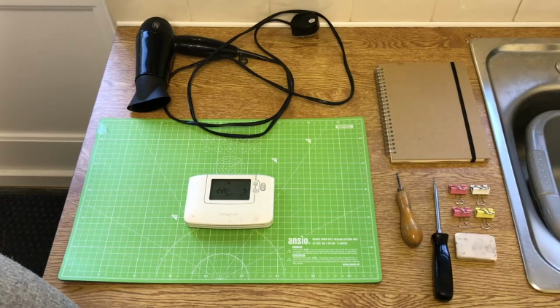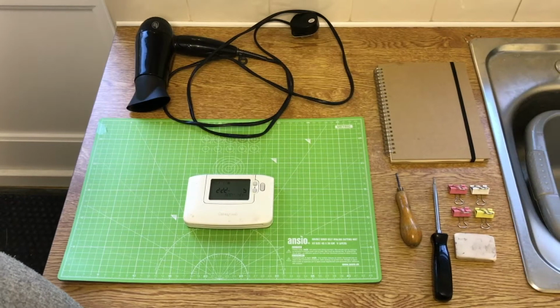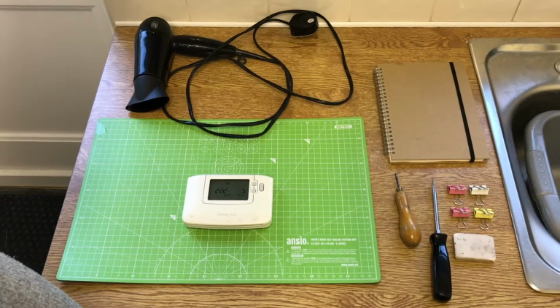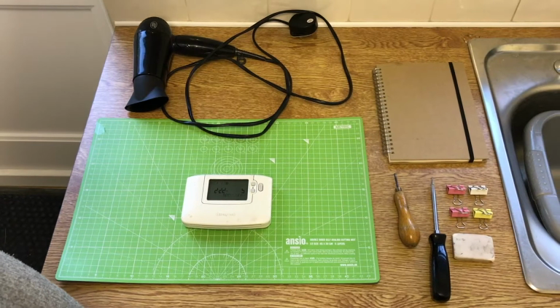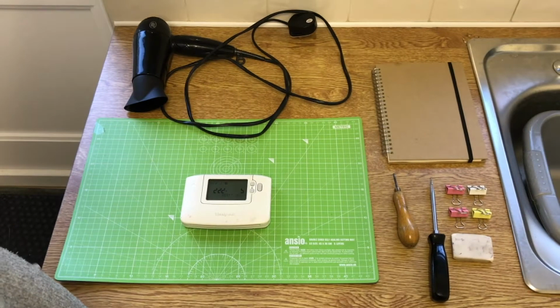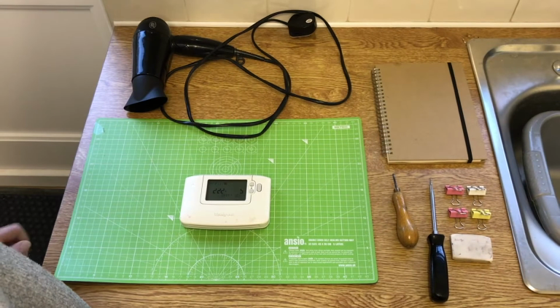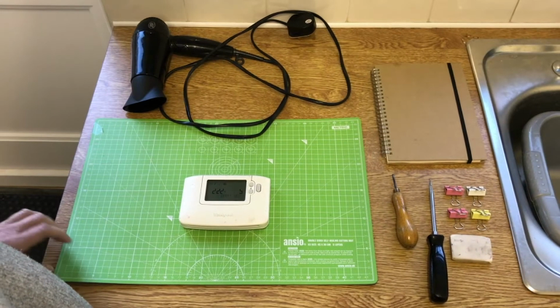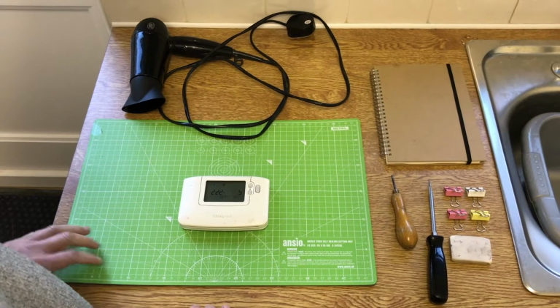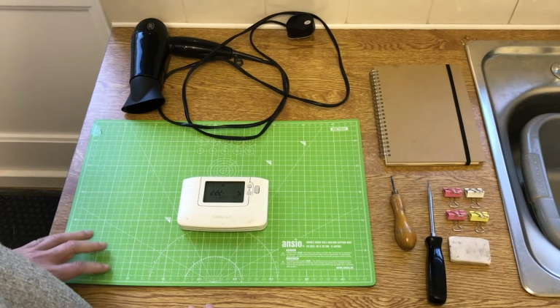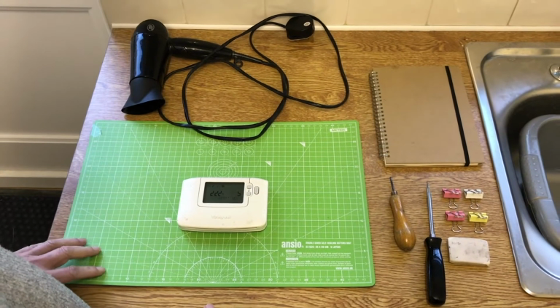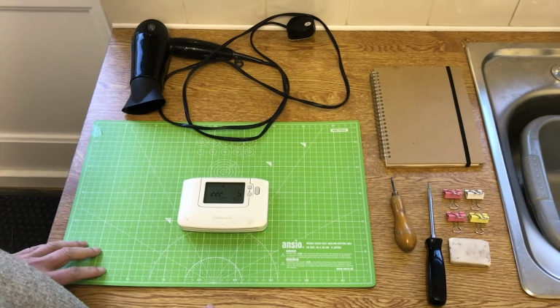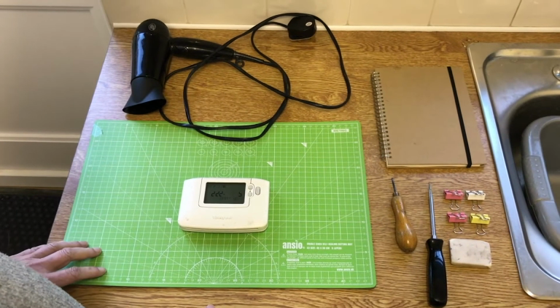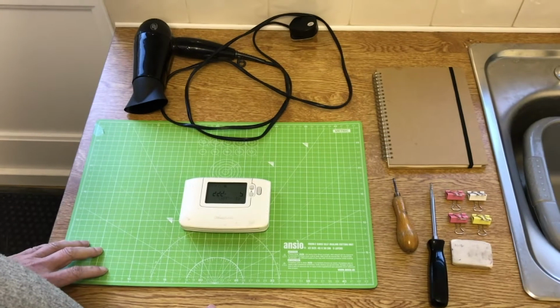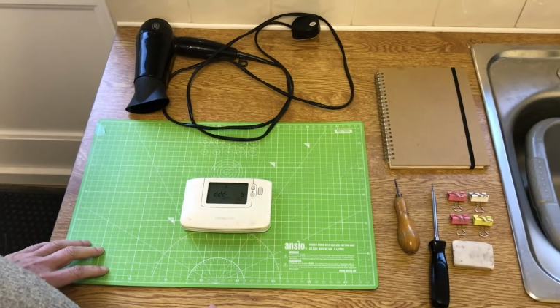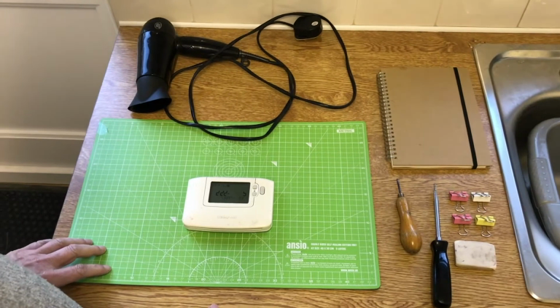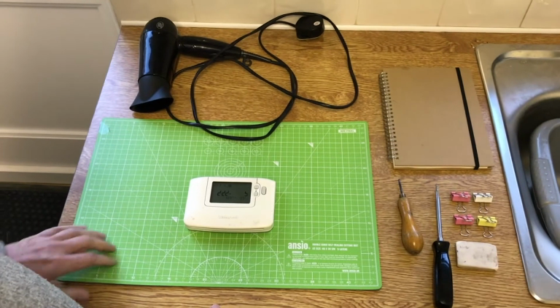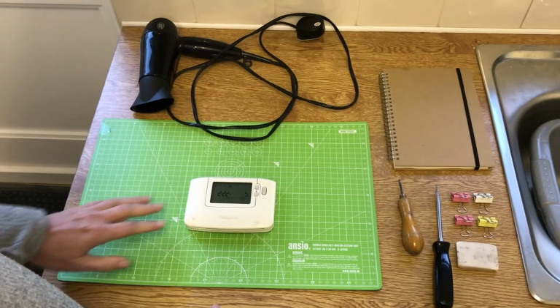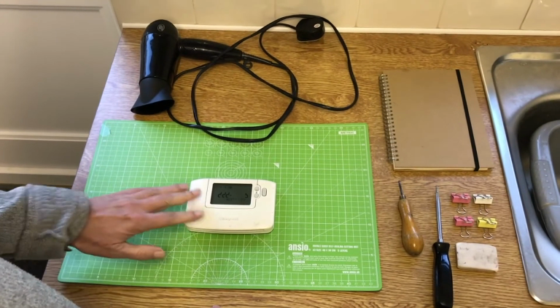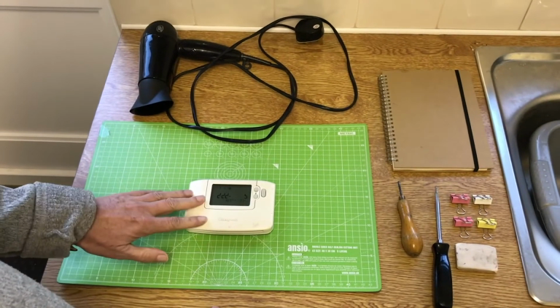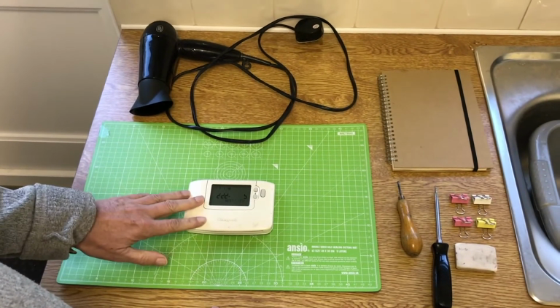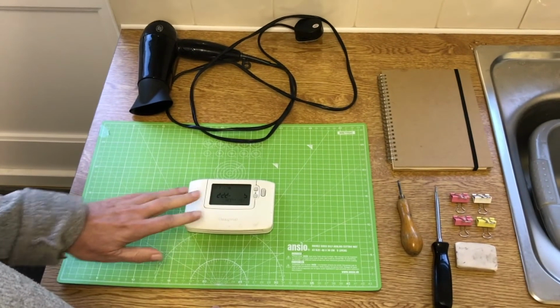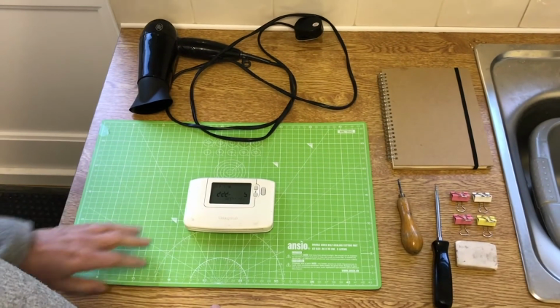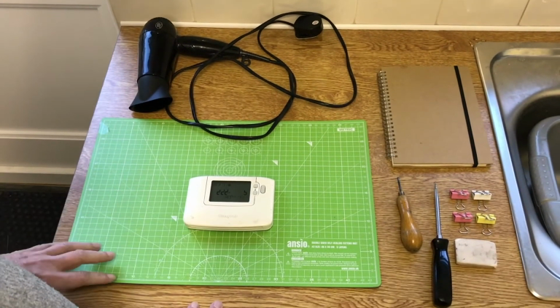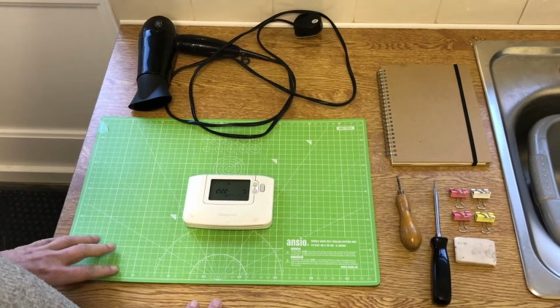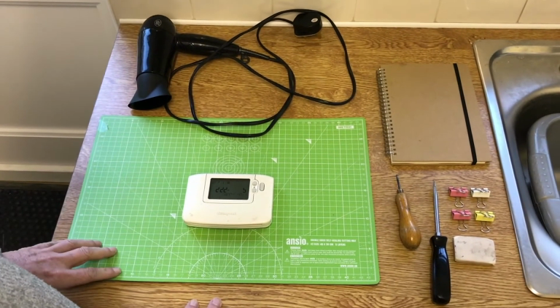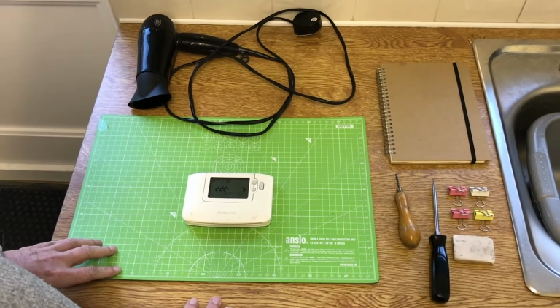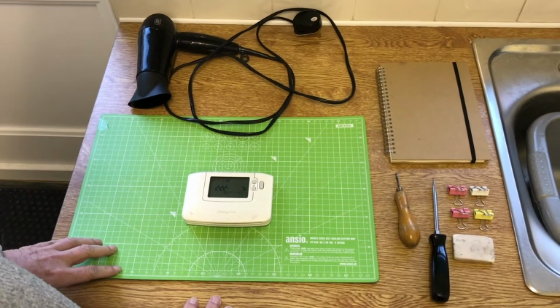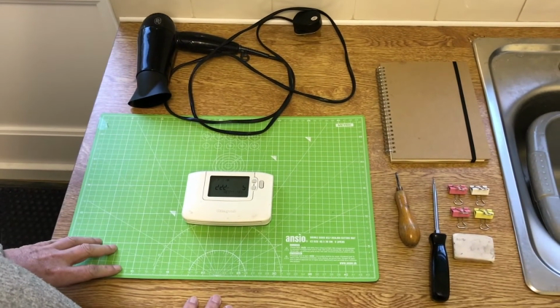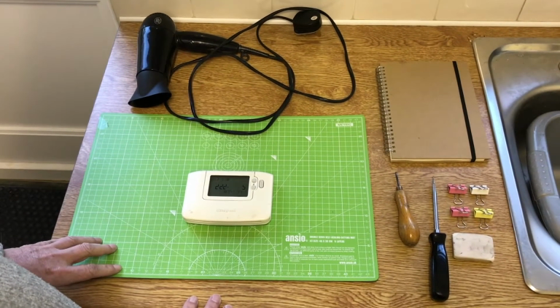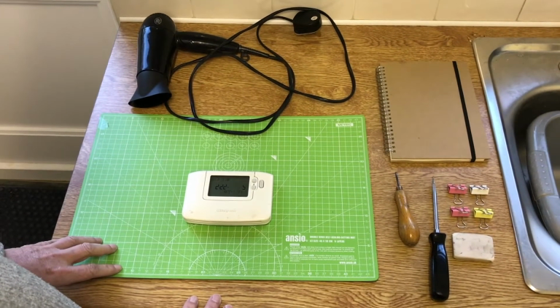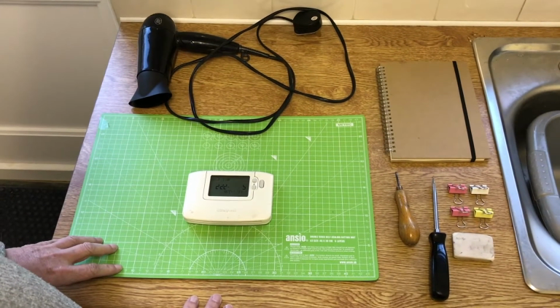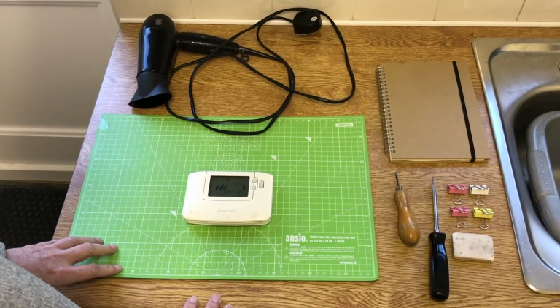Hi everyone, thanks for viewing our video on how to fix a Honeywell LCD thermostat.